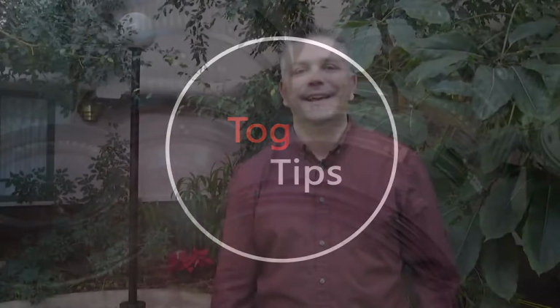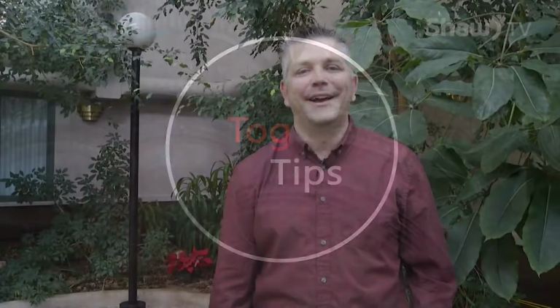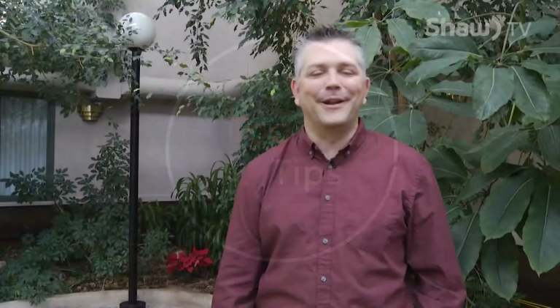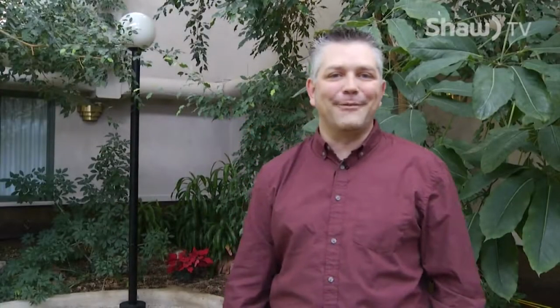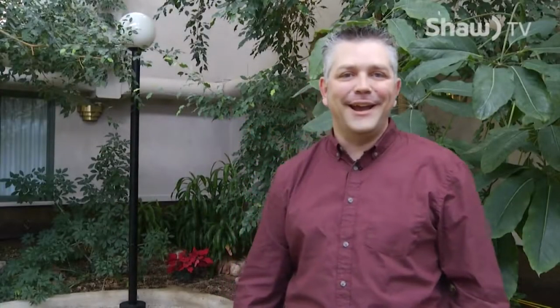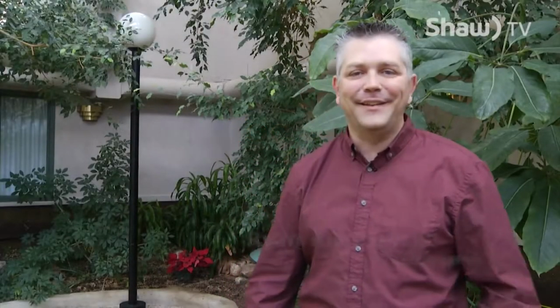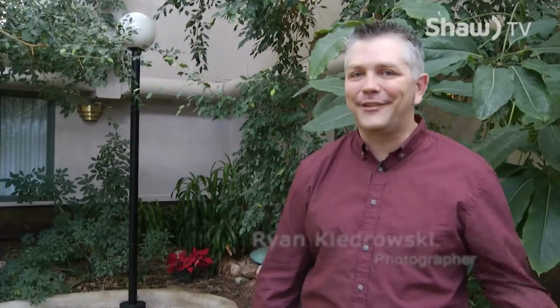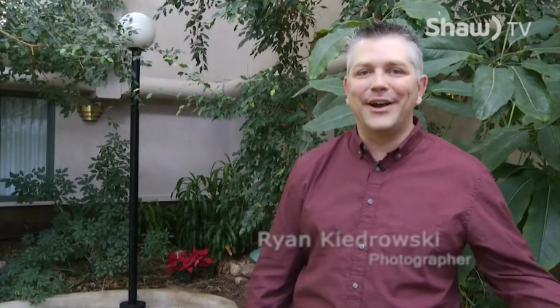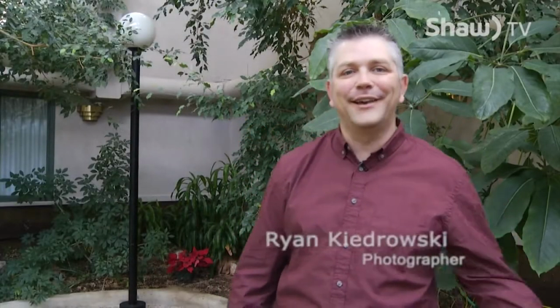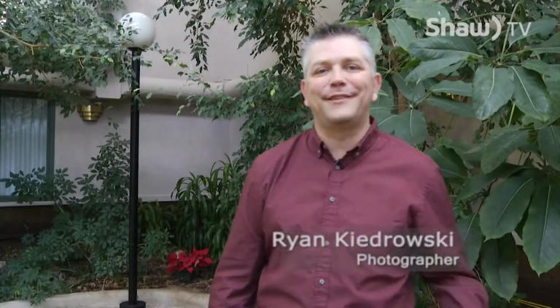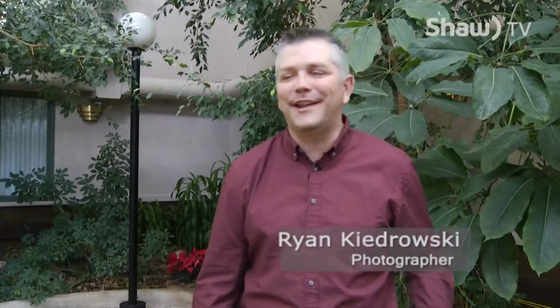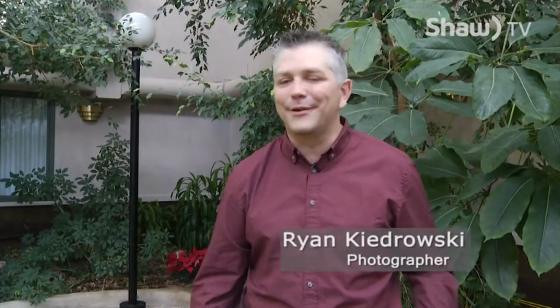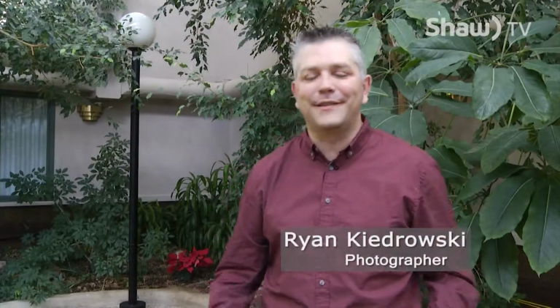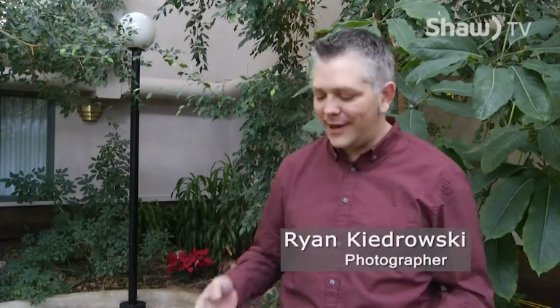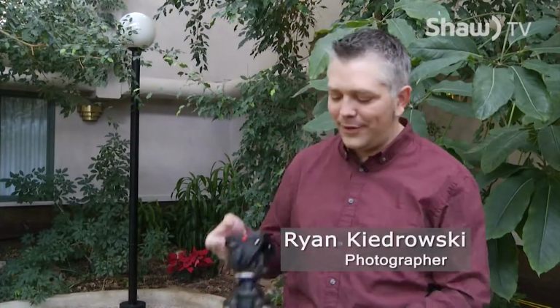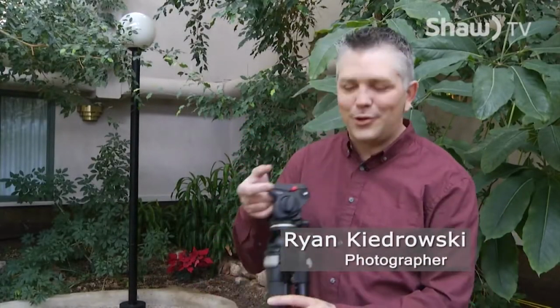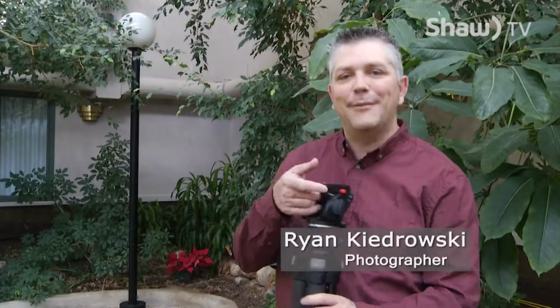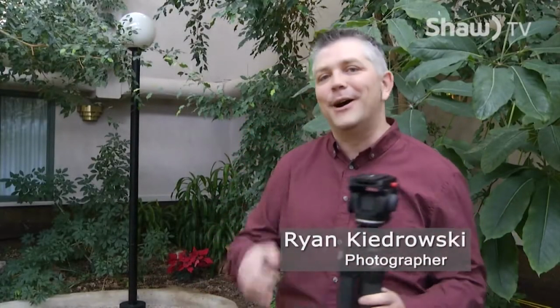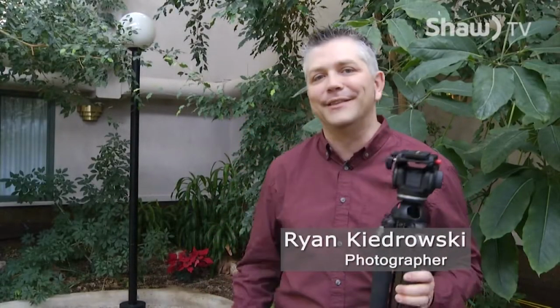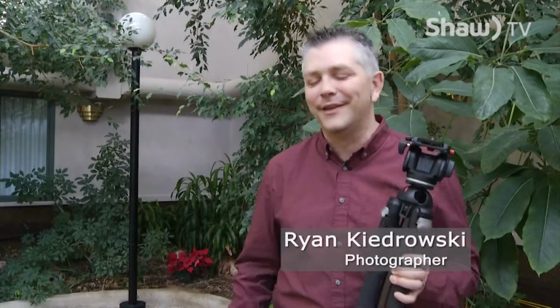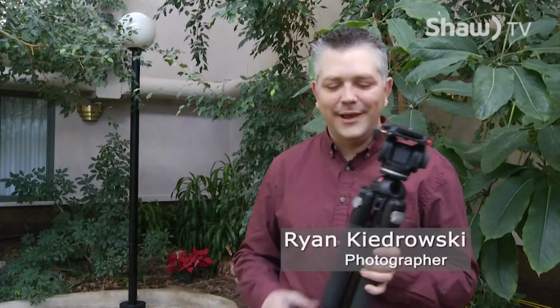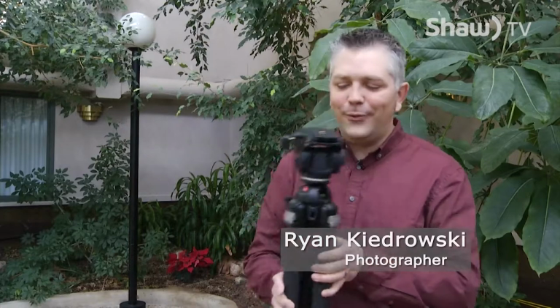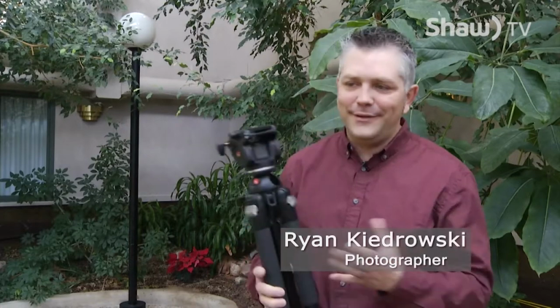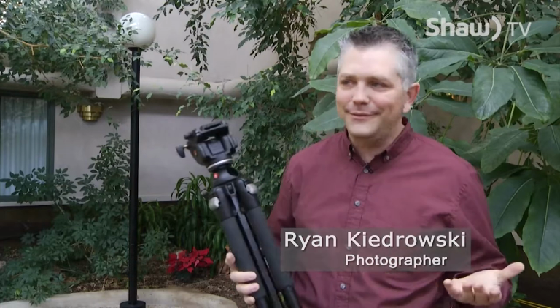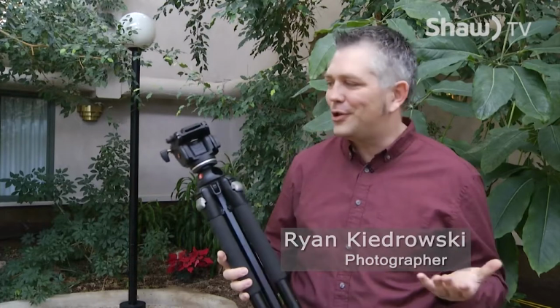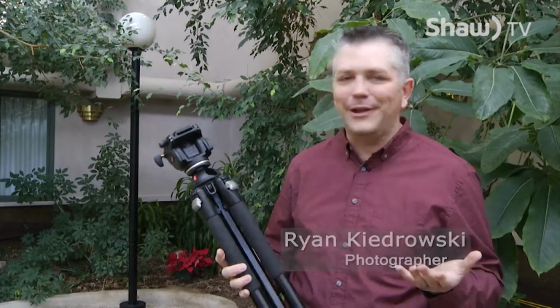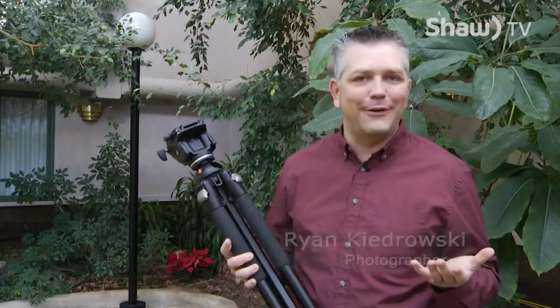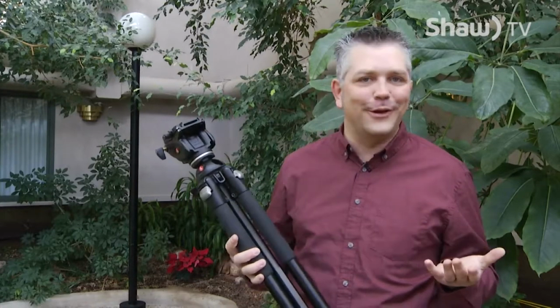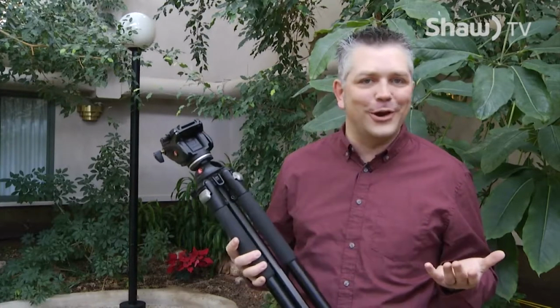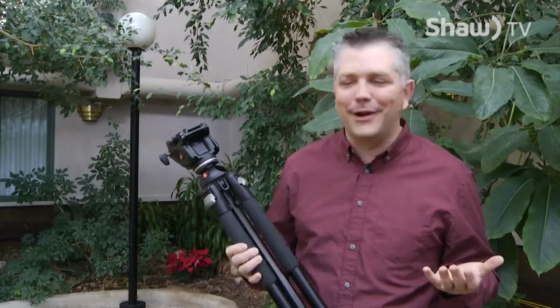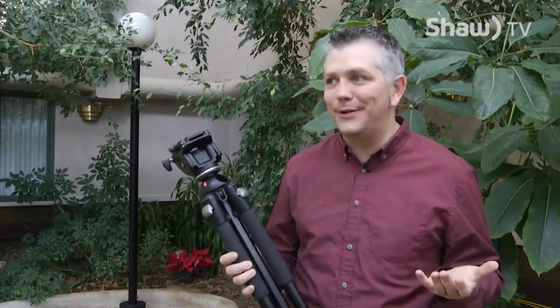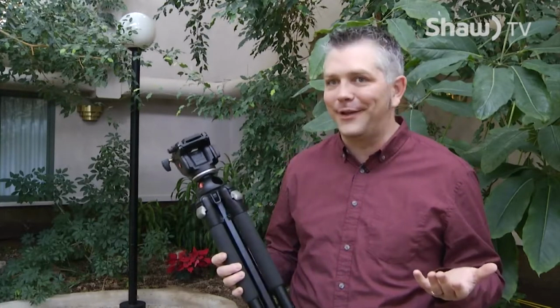Hi everybody, I'm Ryan and this is Tog Tips. Today we're going to talk about tripods — what should you be looking for in a tripod?